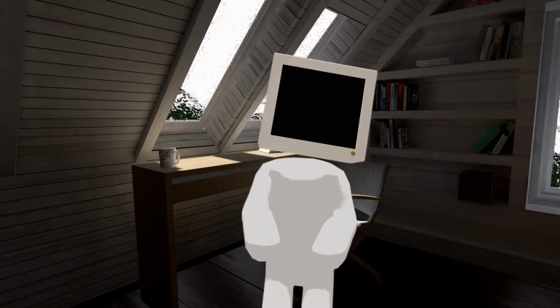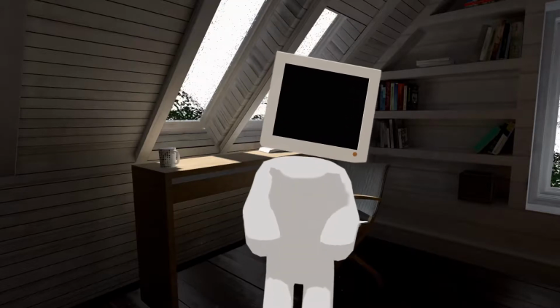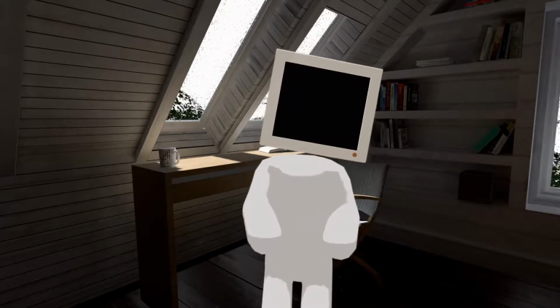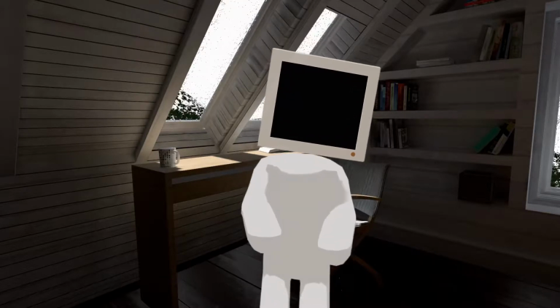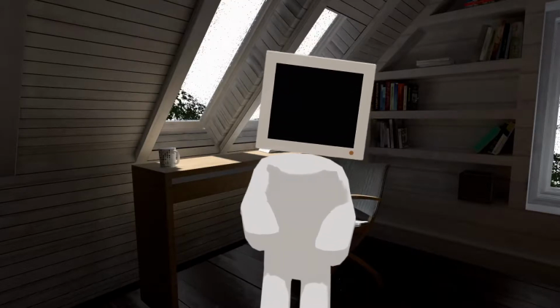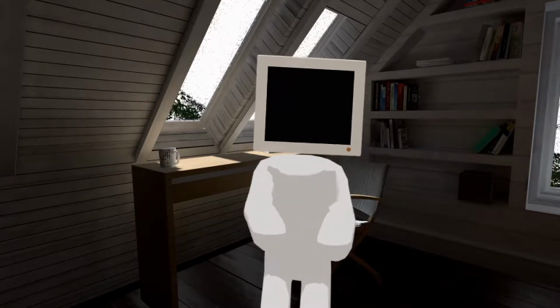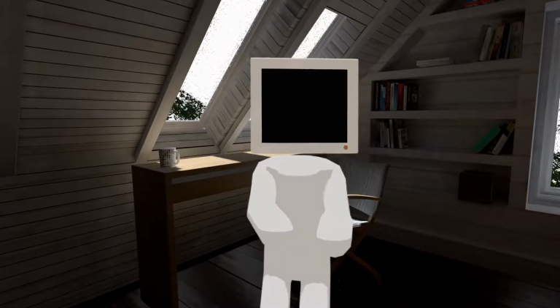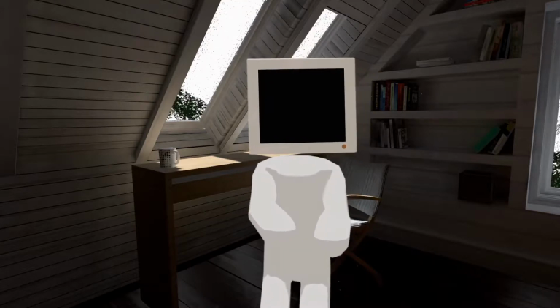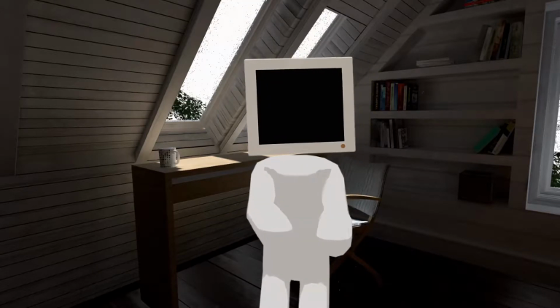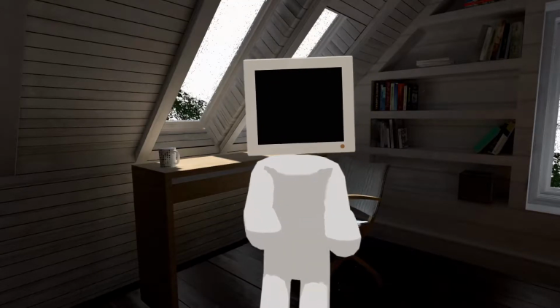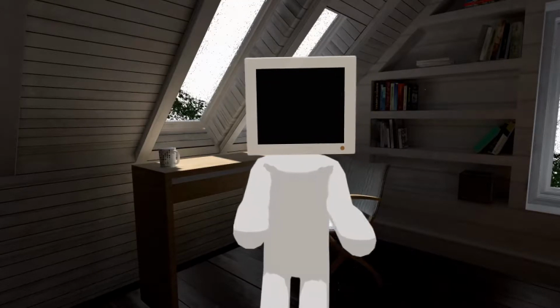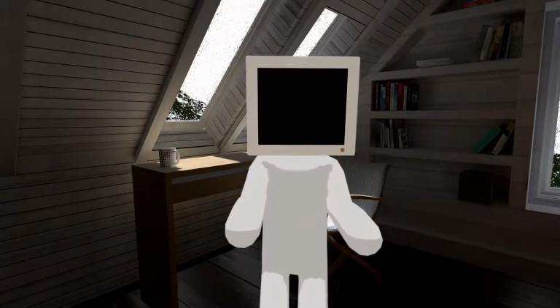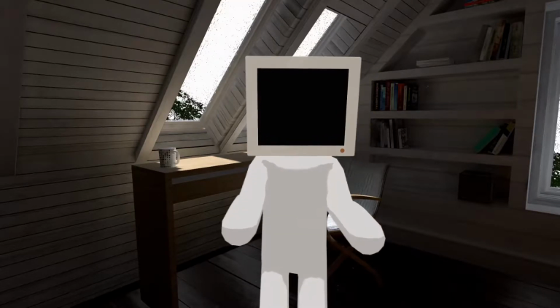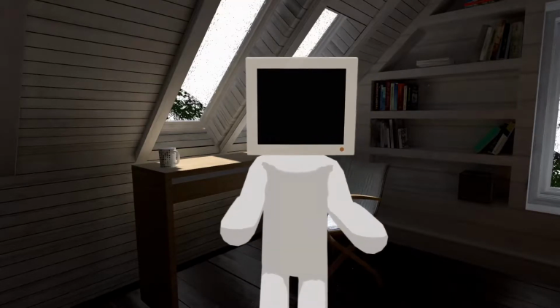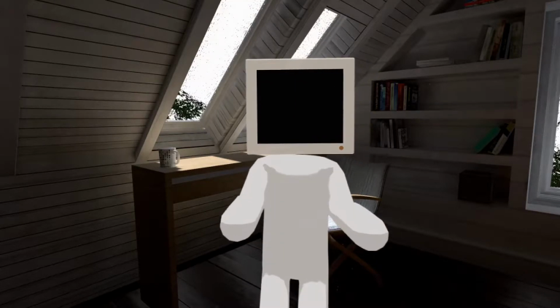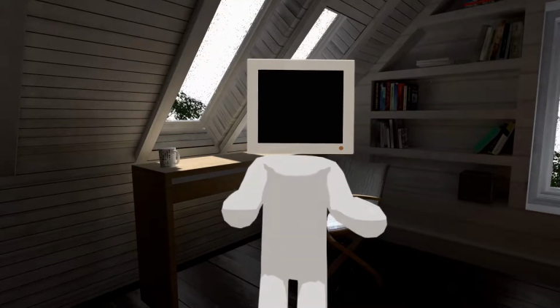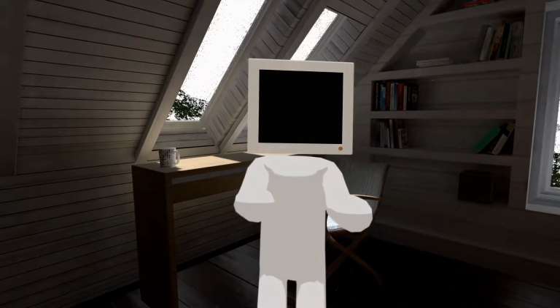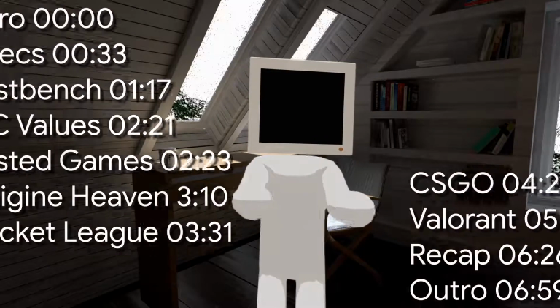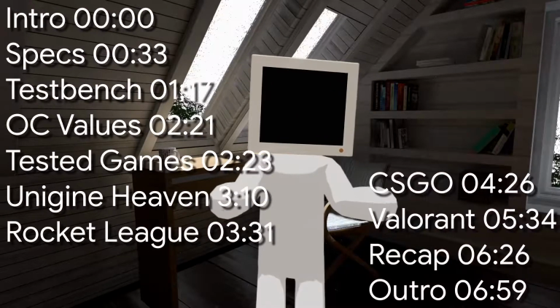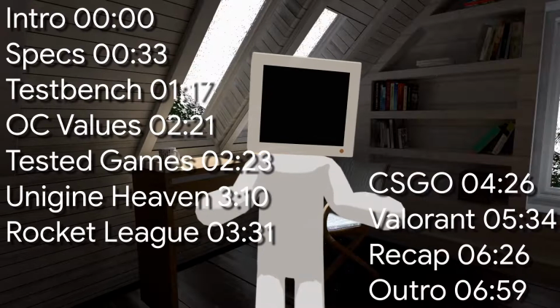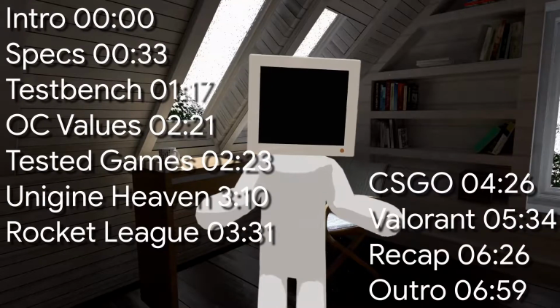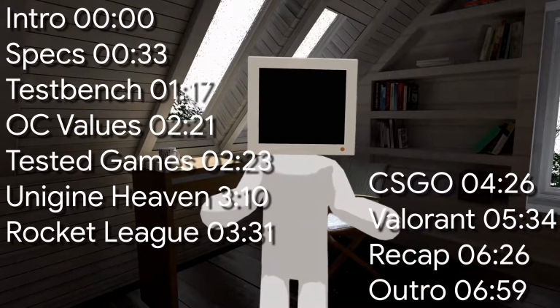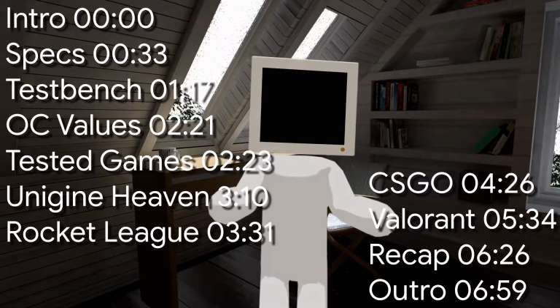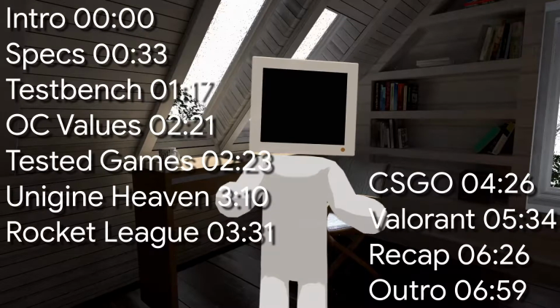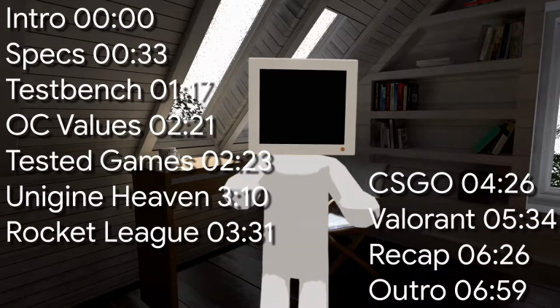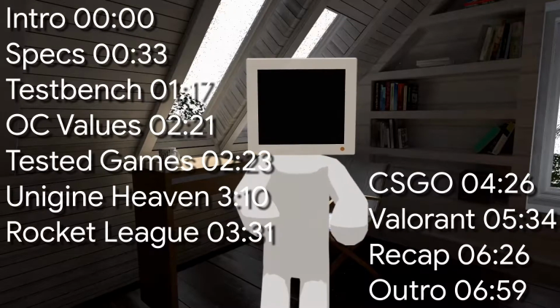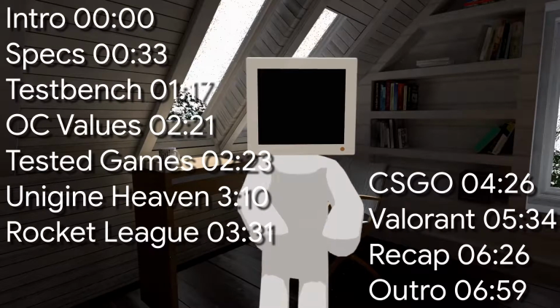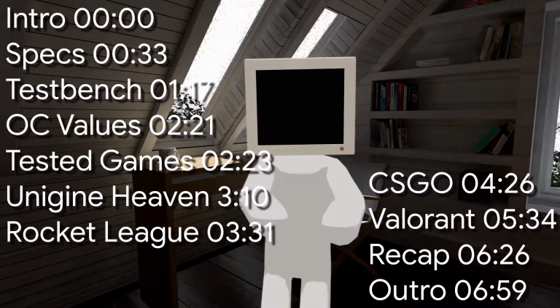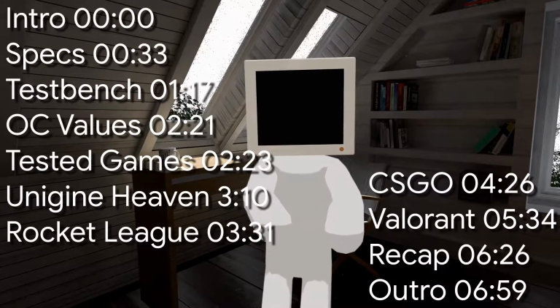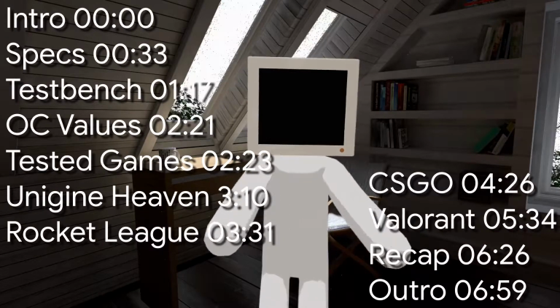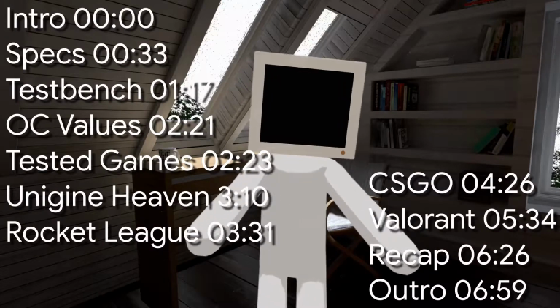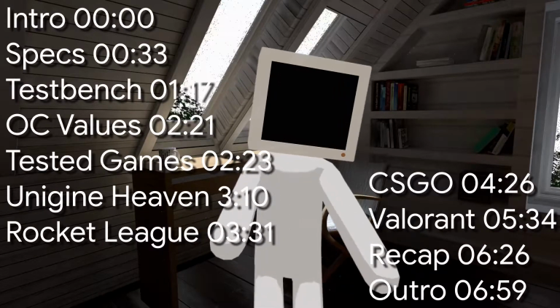If you want to jump directly to a certain part of the video, here are the timestamps — those will be in the description and in the timeline as well.